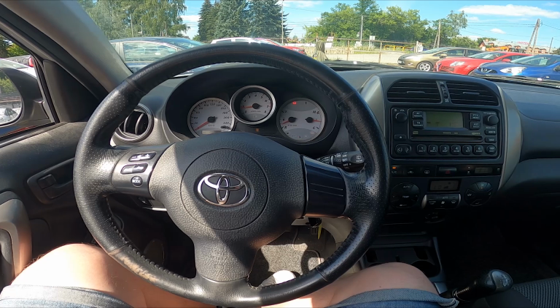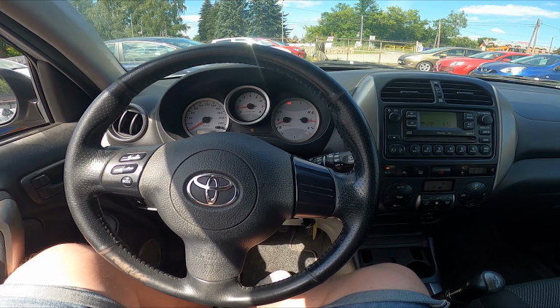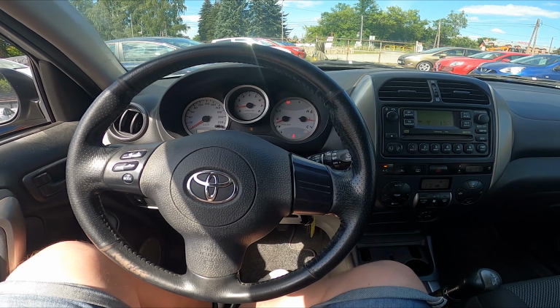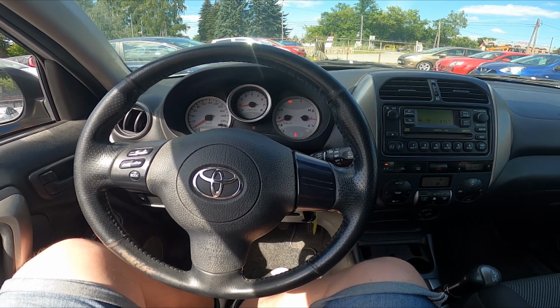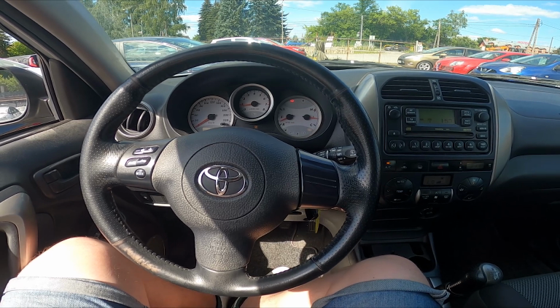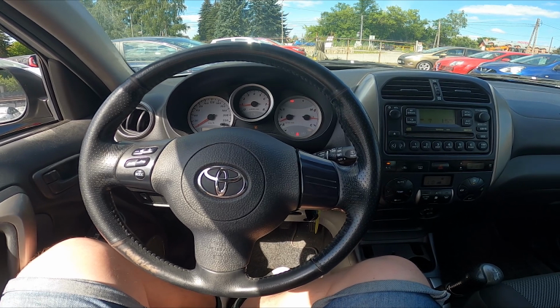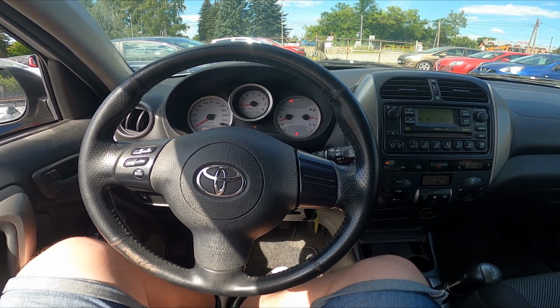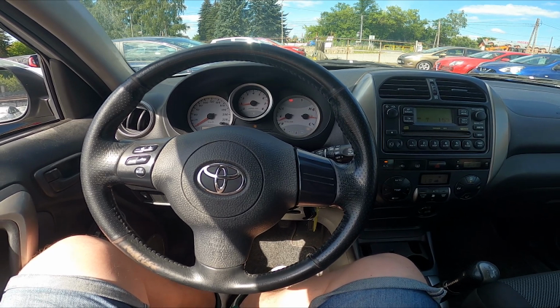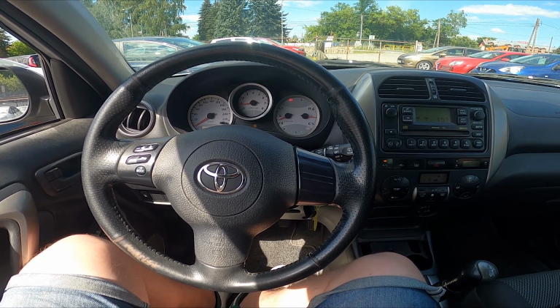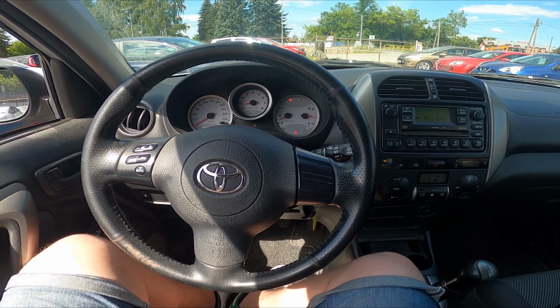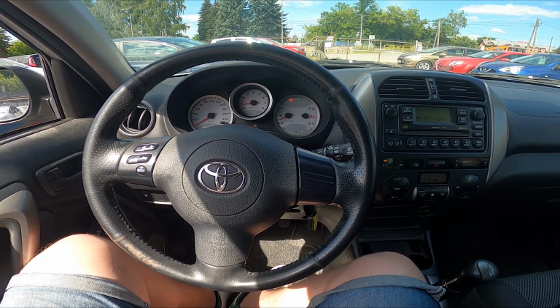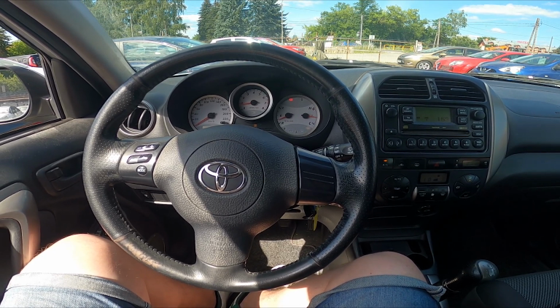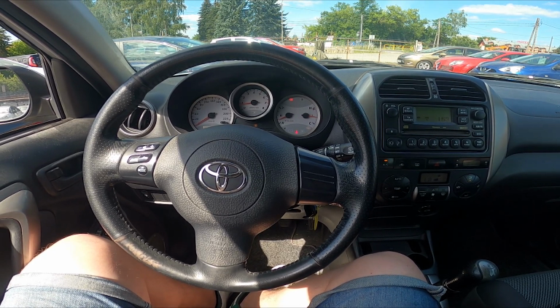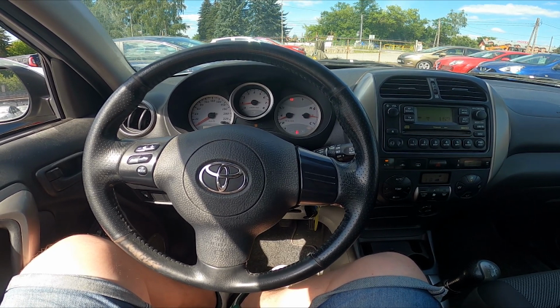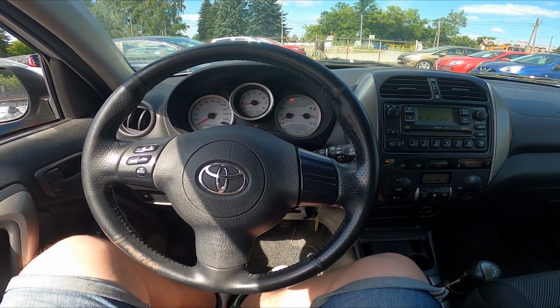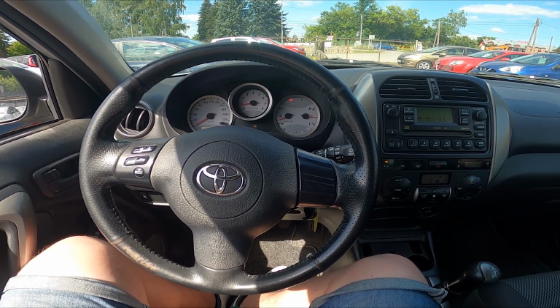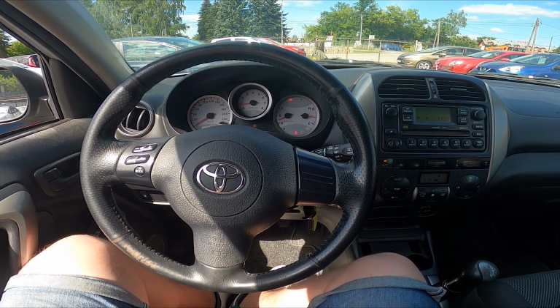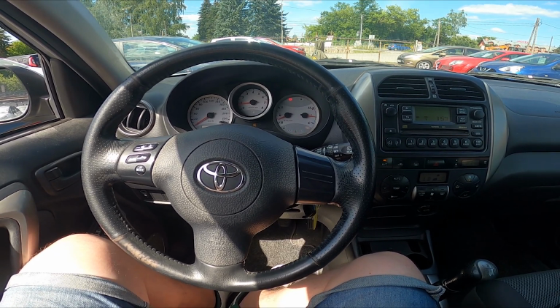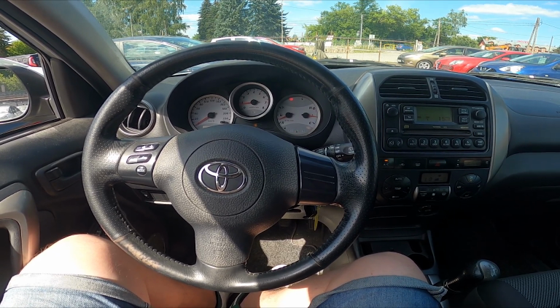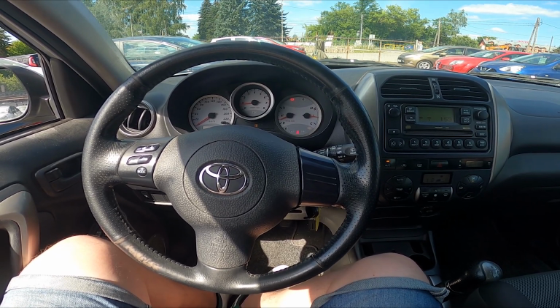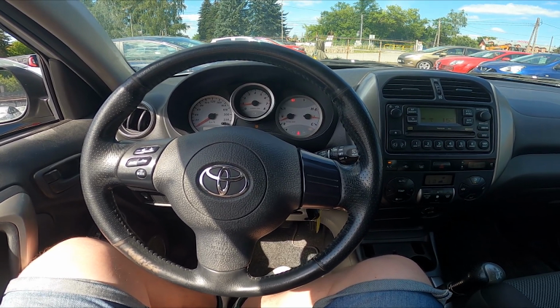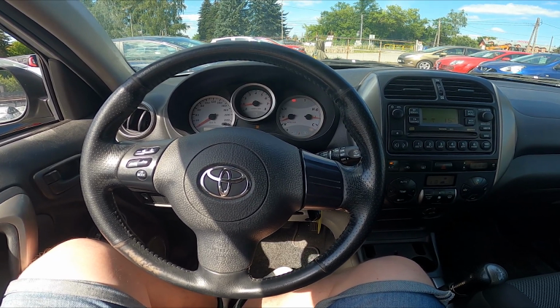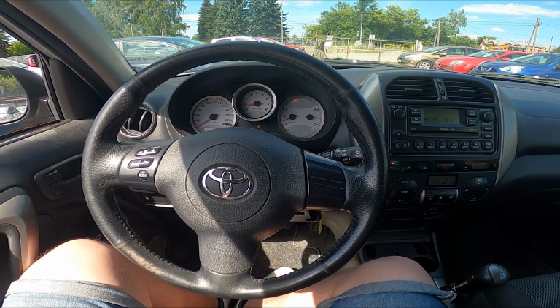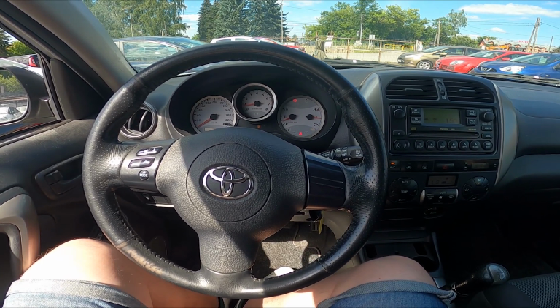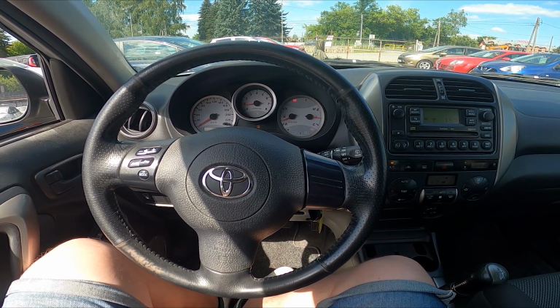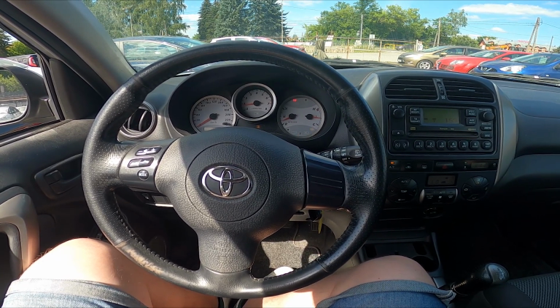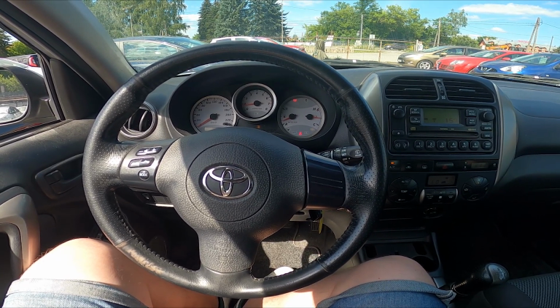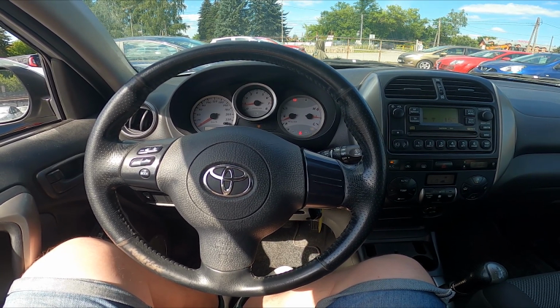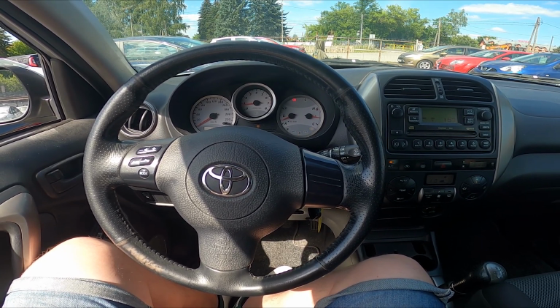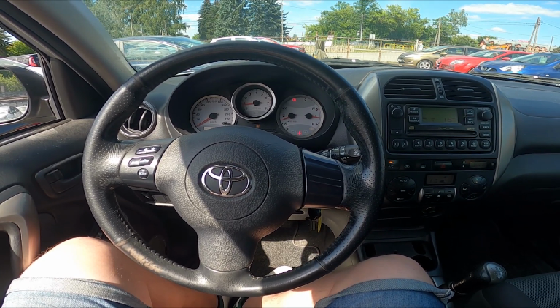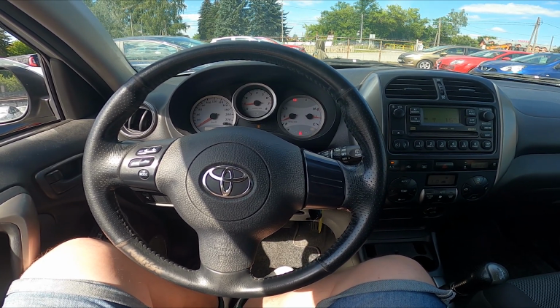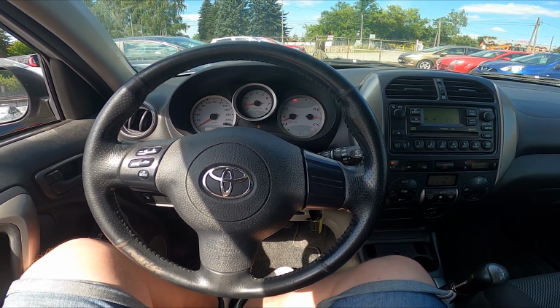Hello, today I'm in Toyota RAV4. In this video I'll show you how to turn climate control off.